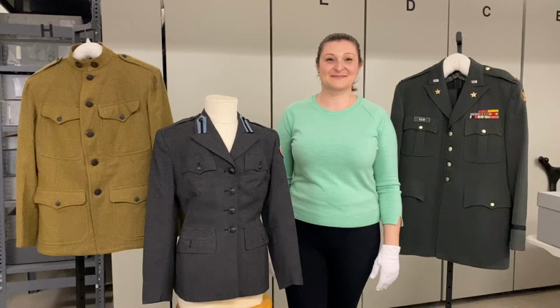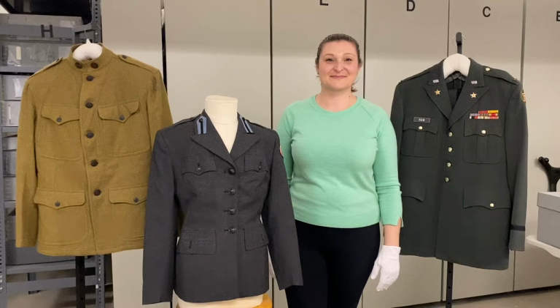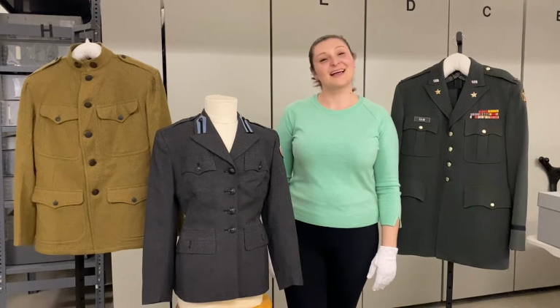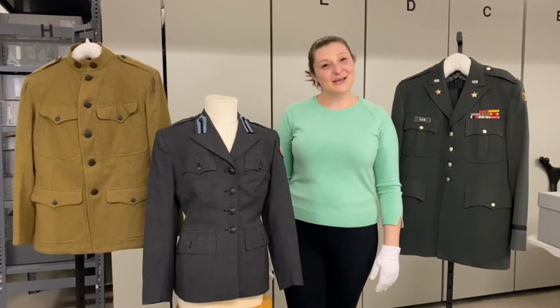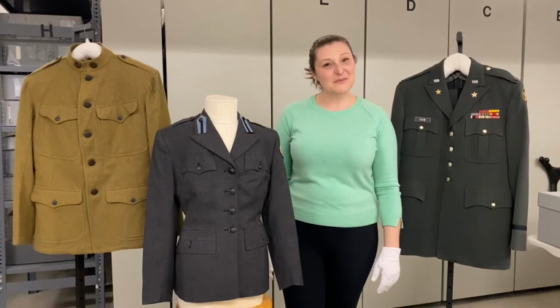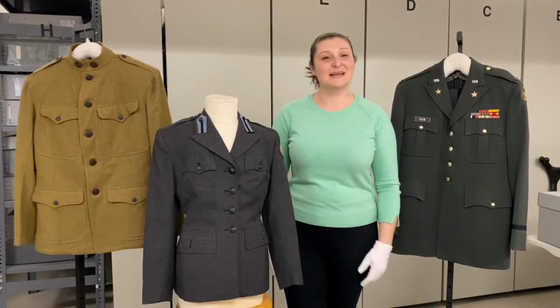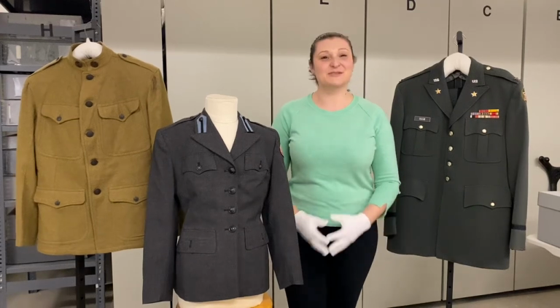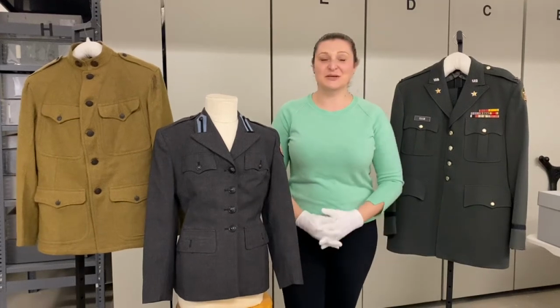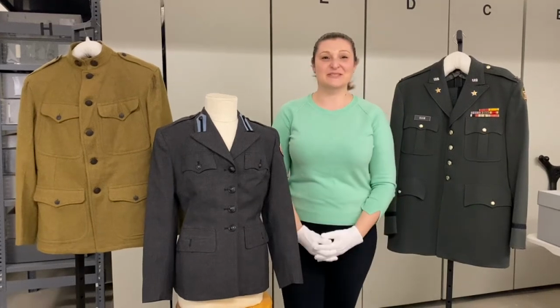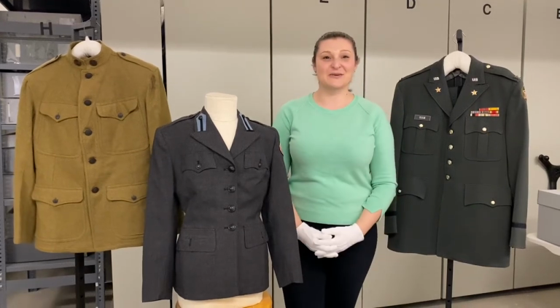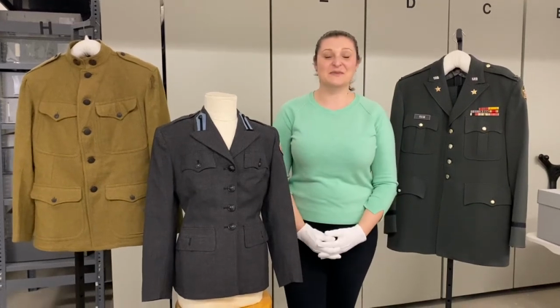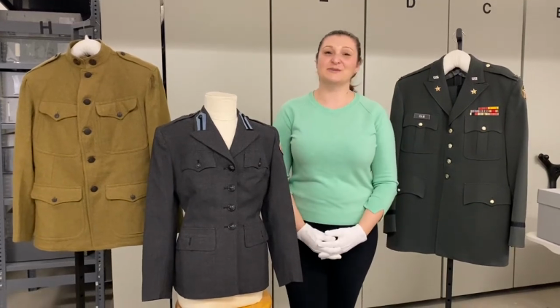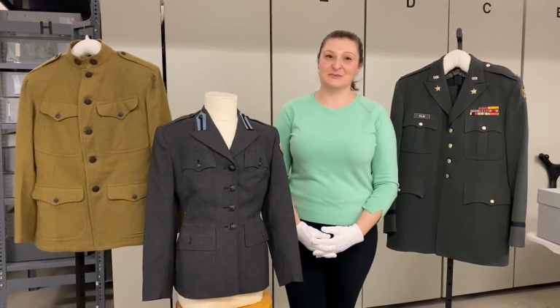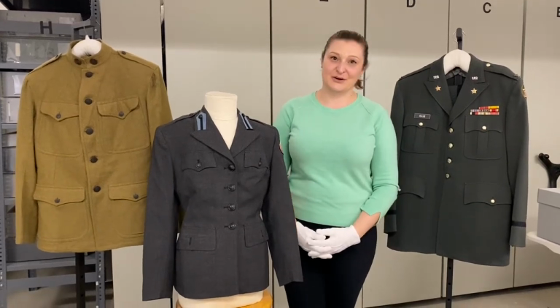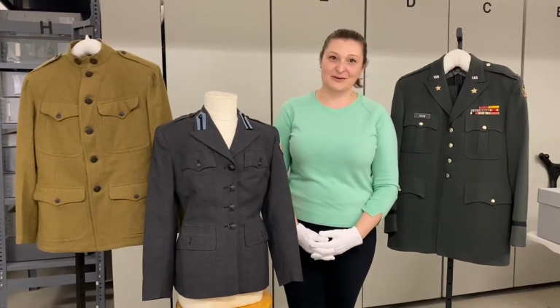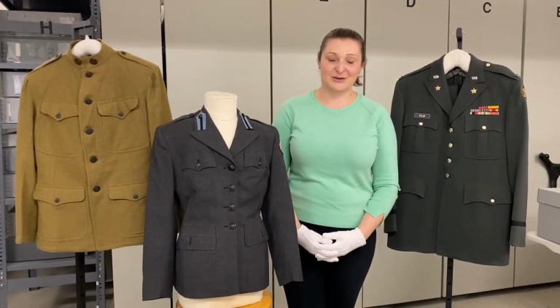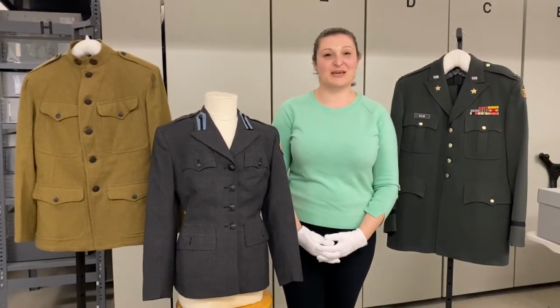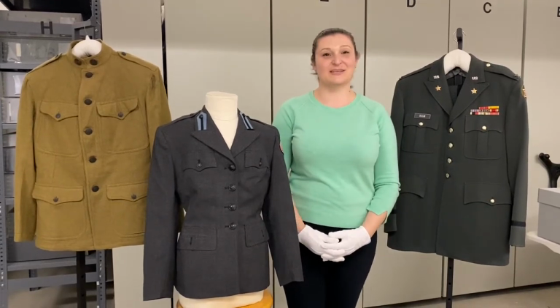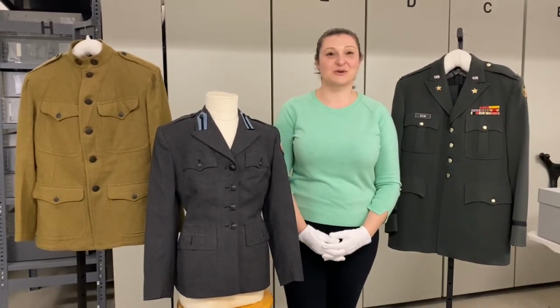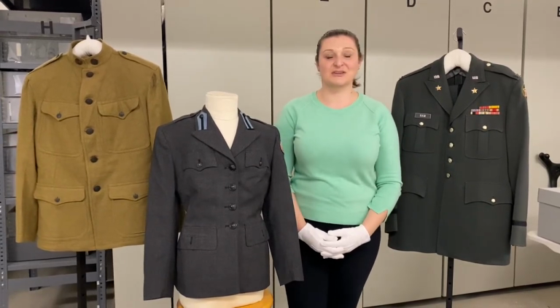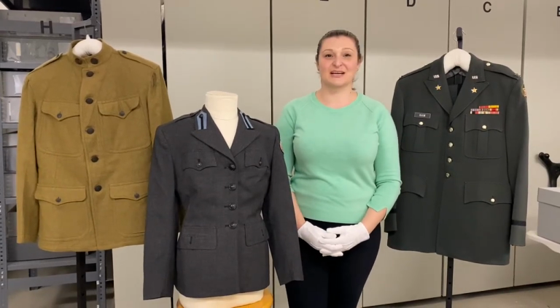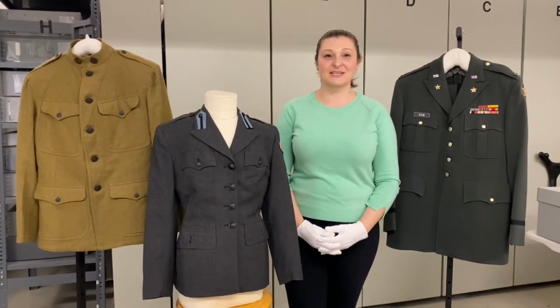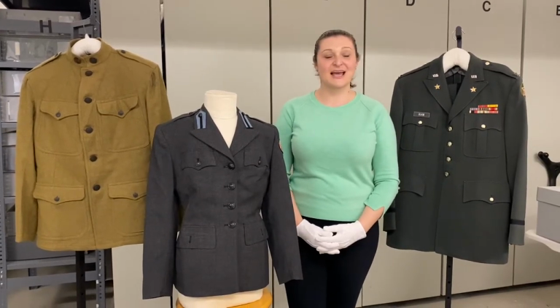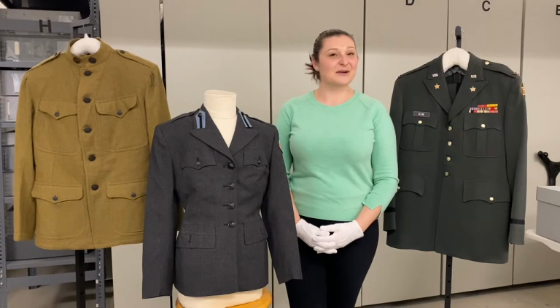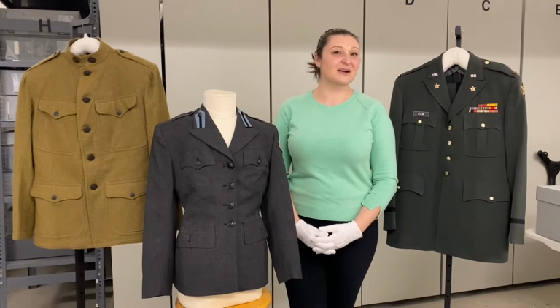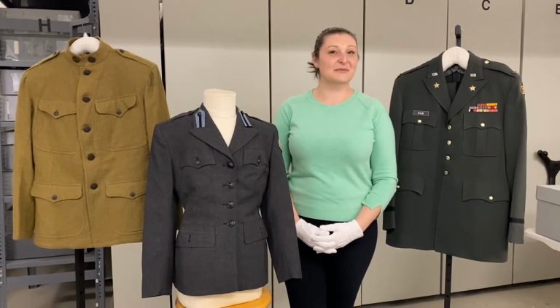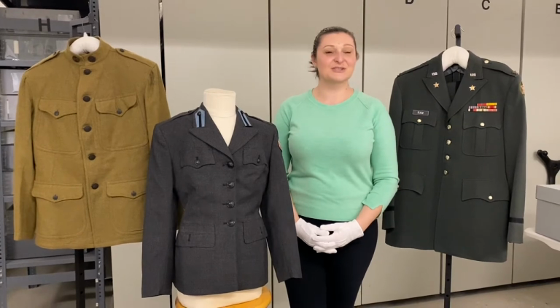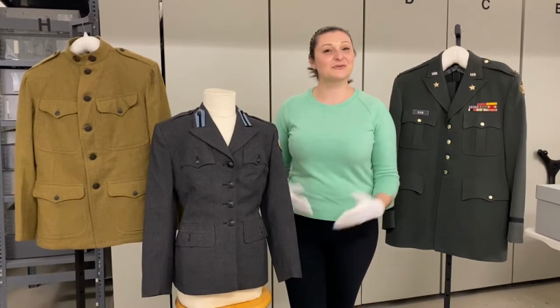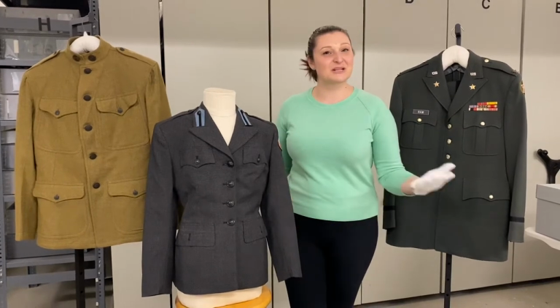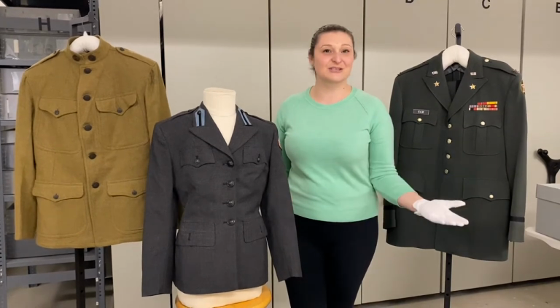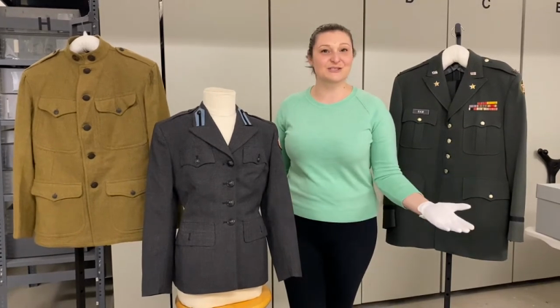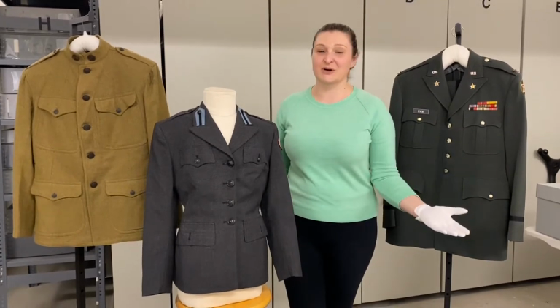Hello, my name is Yulia Baudanu. I'm the museum curator of the Yolo County Historical Collection and we are coming to you from collection storage.